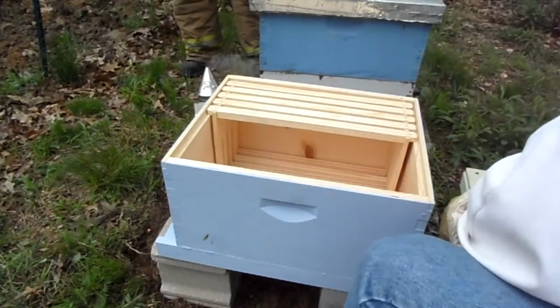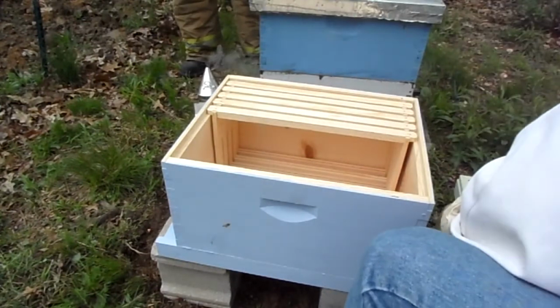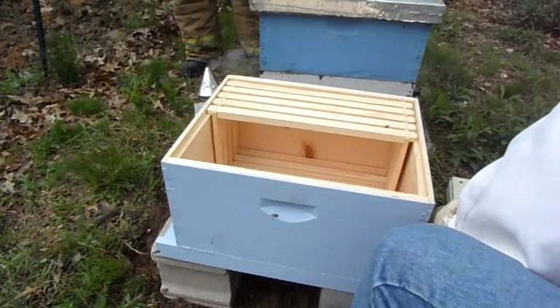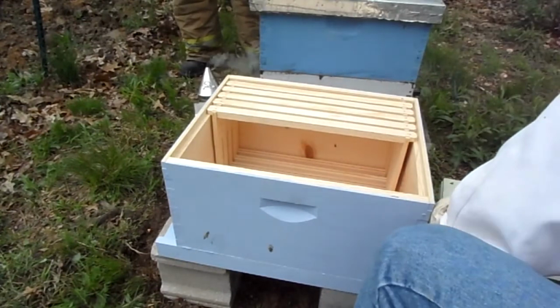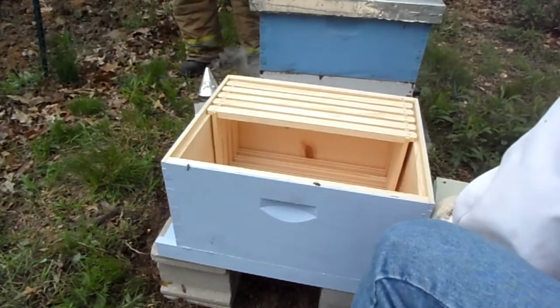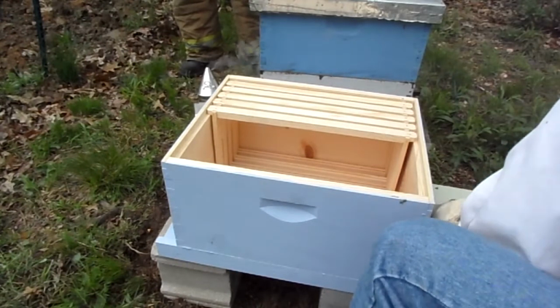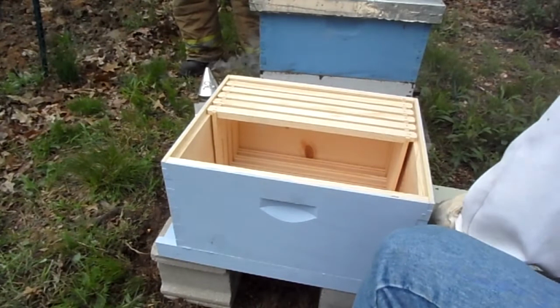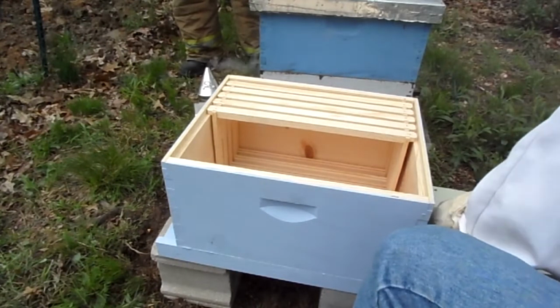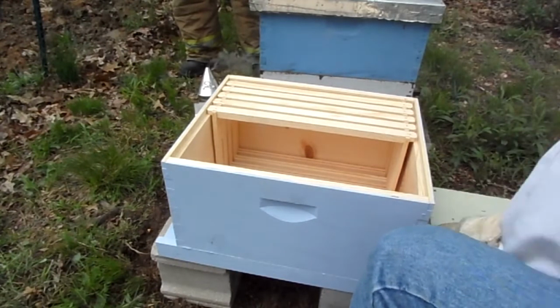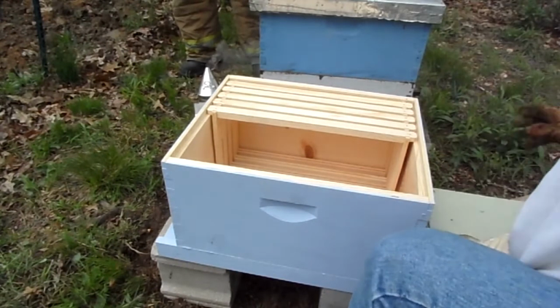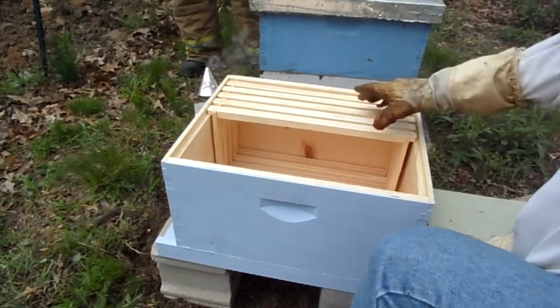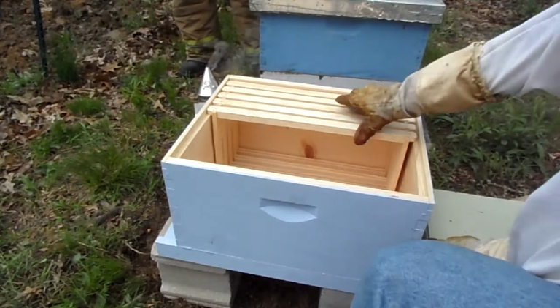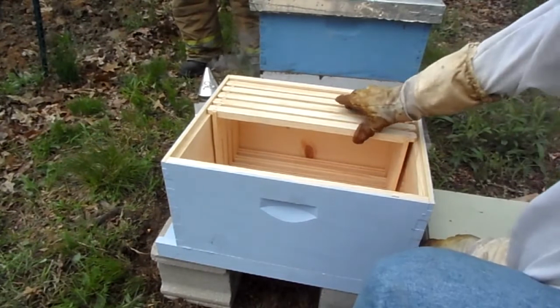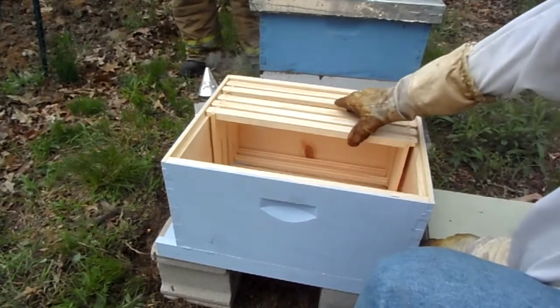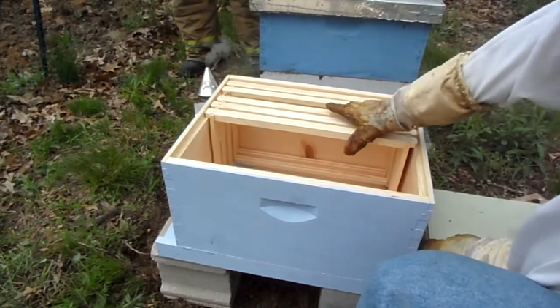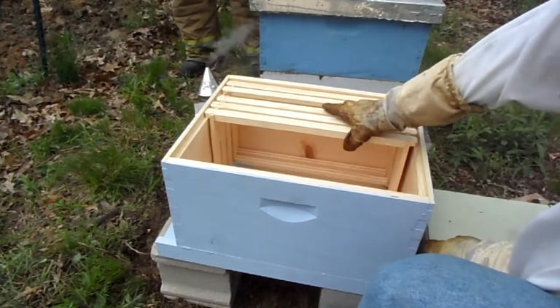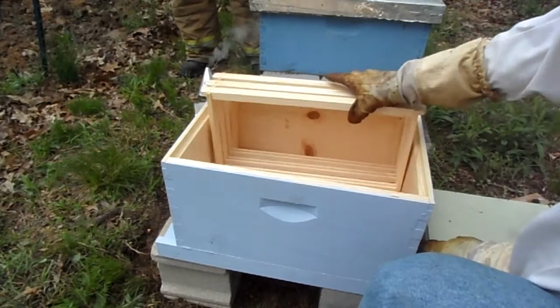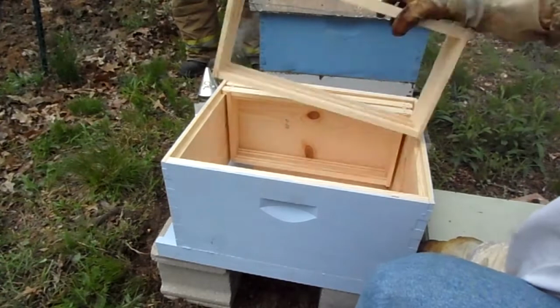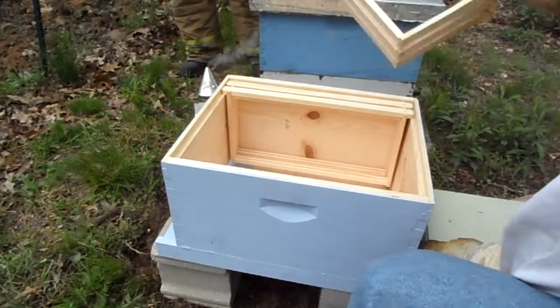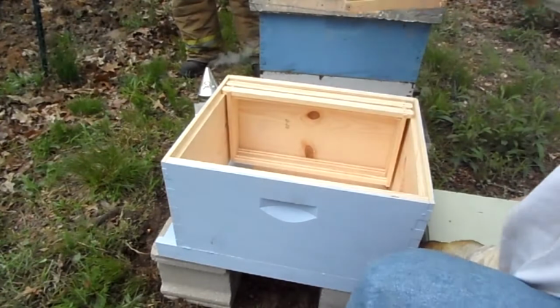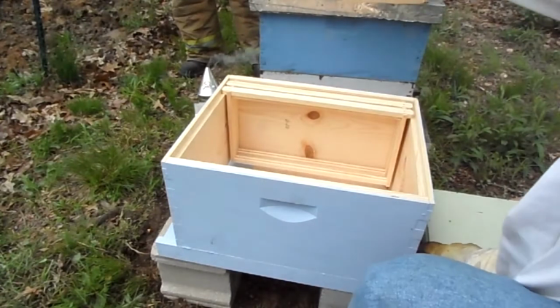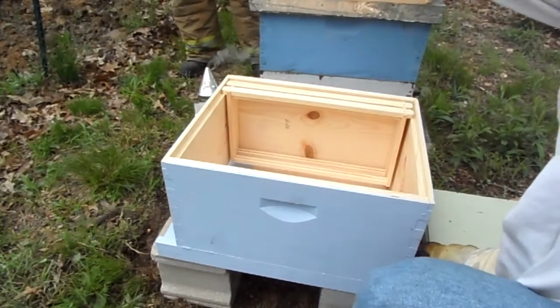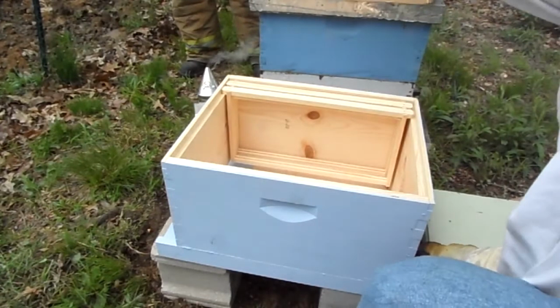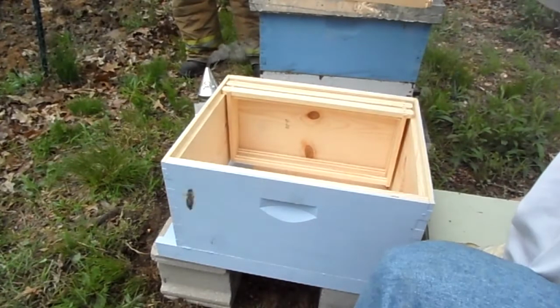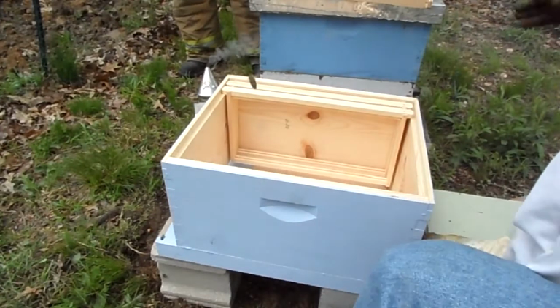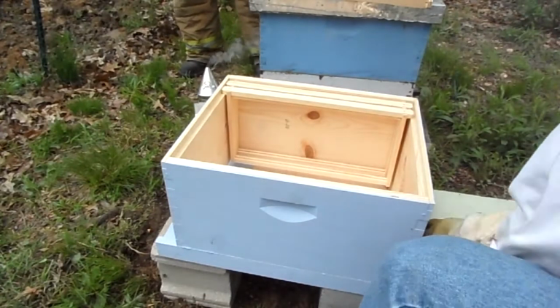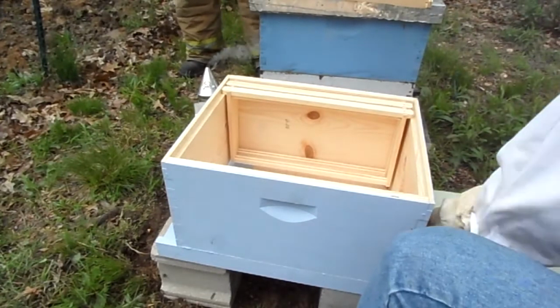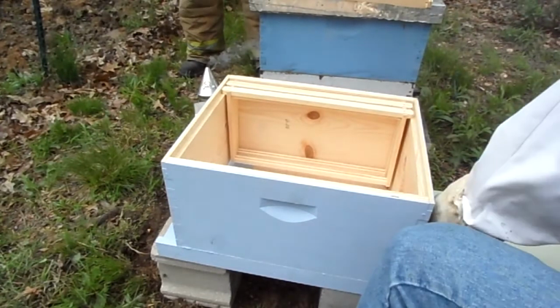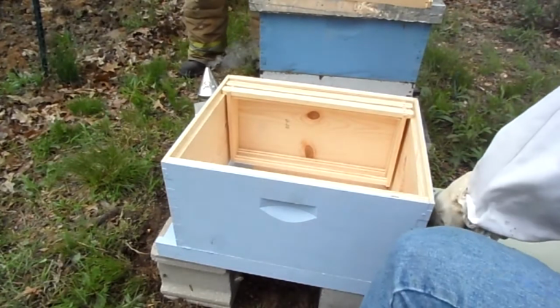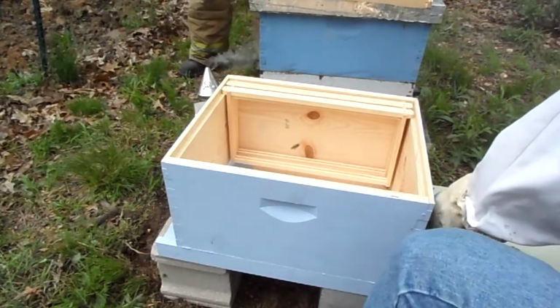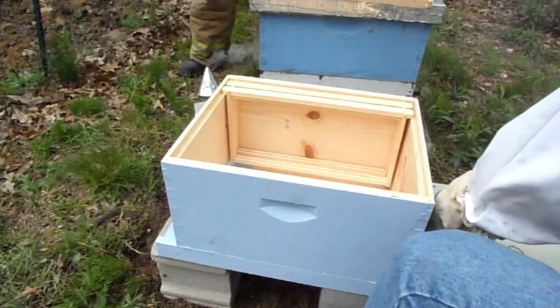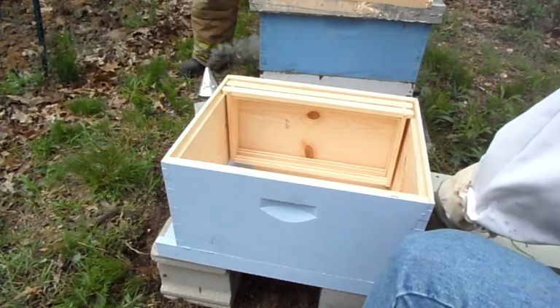We only have five frames in there. Is that a good thing? Yes, because we have five frames in the other one.